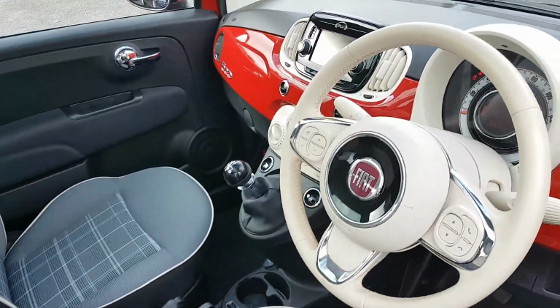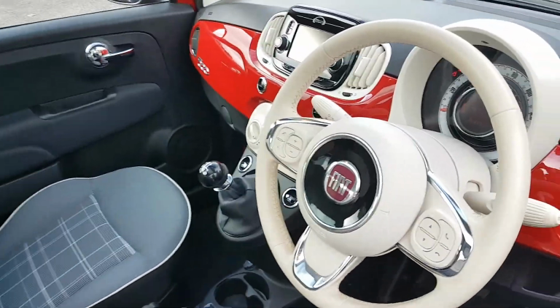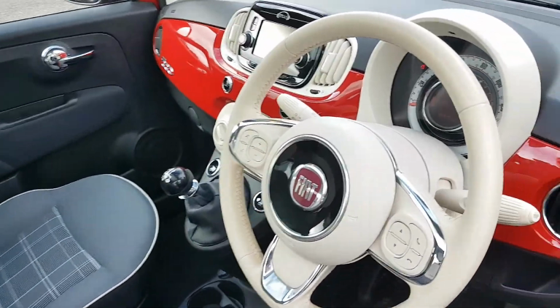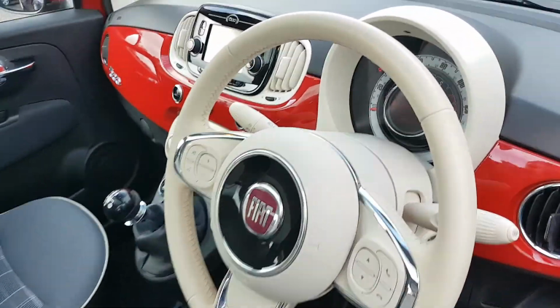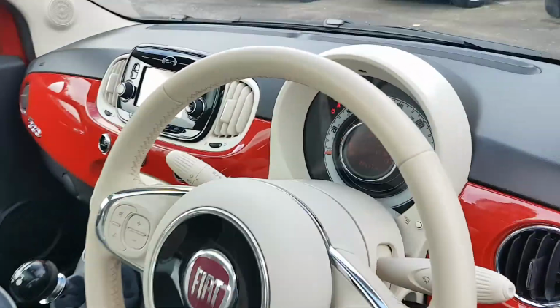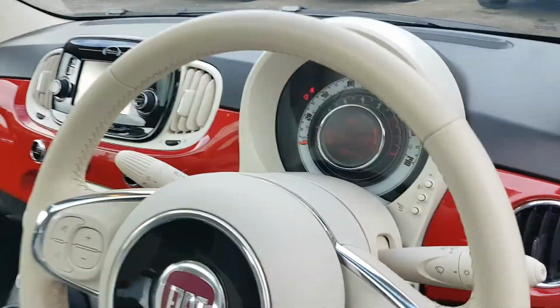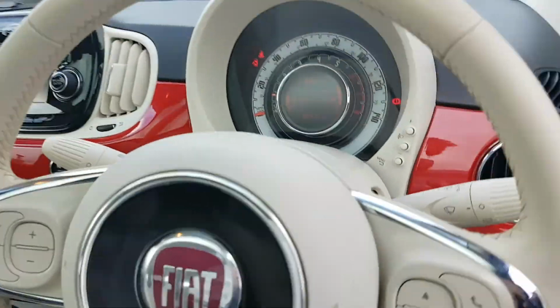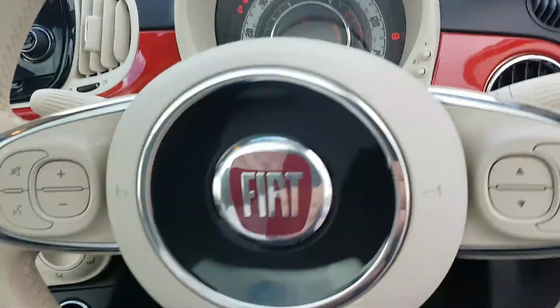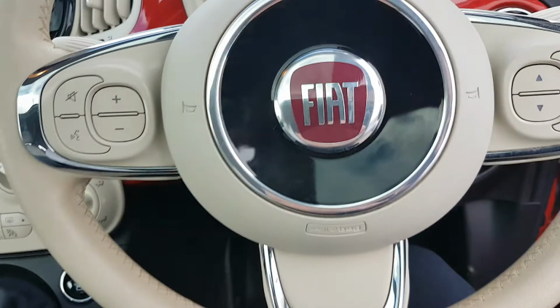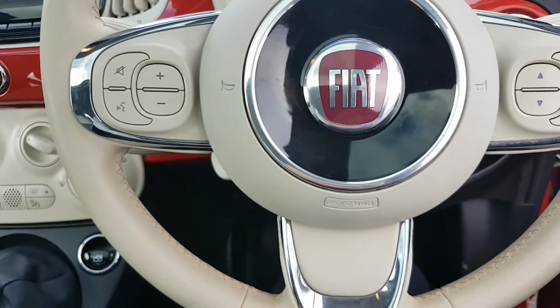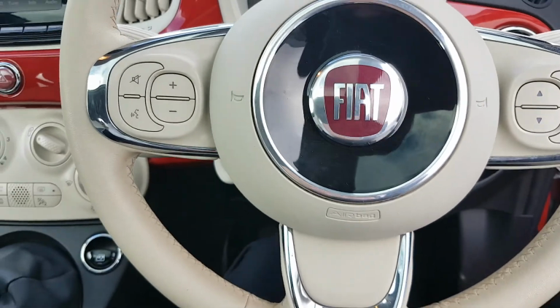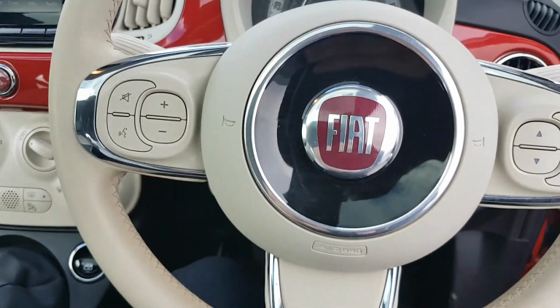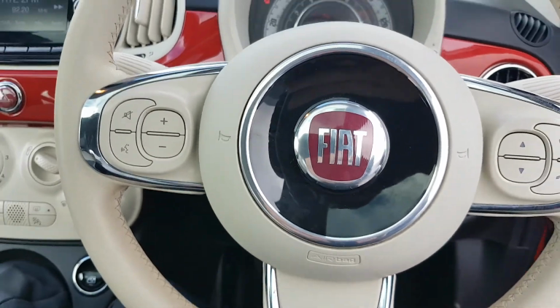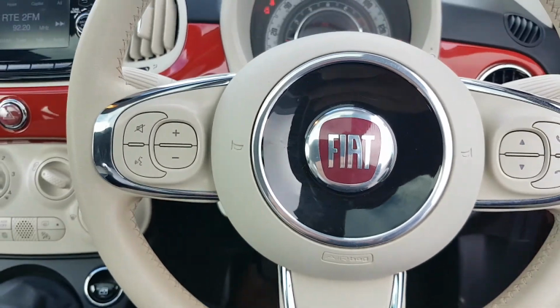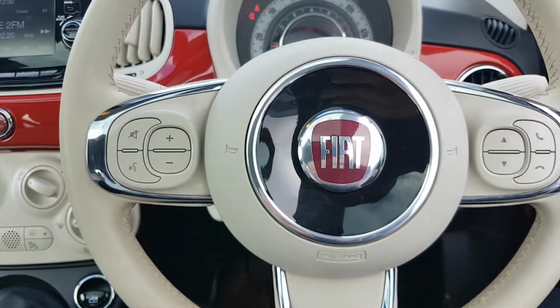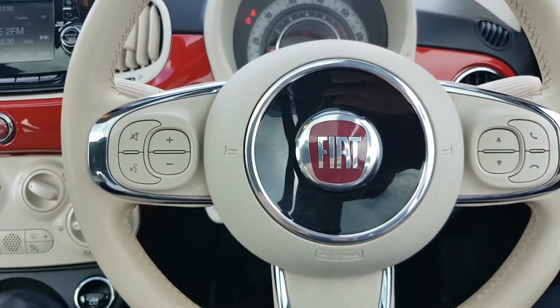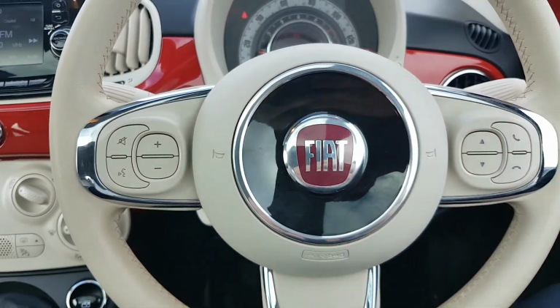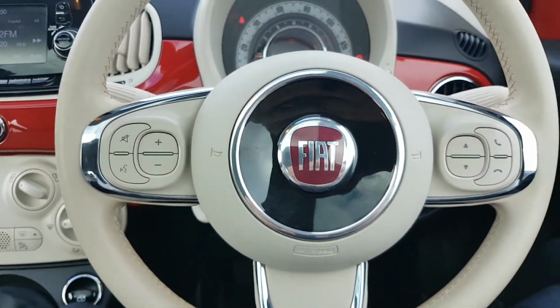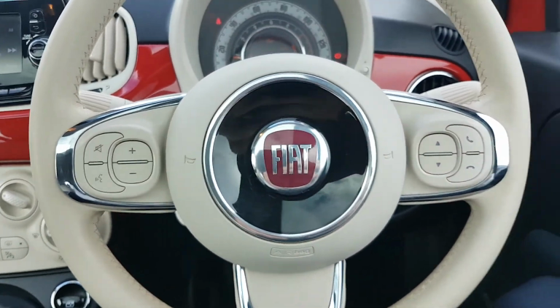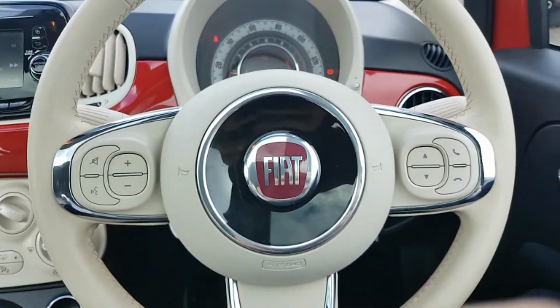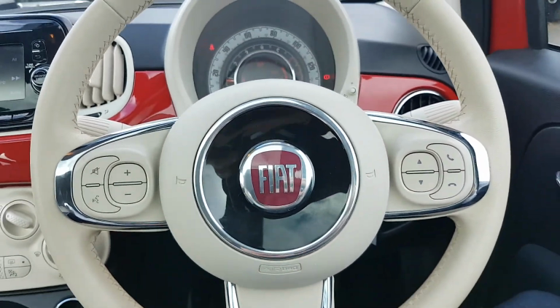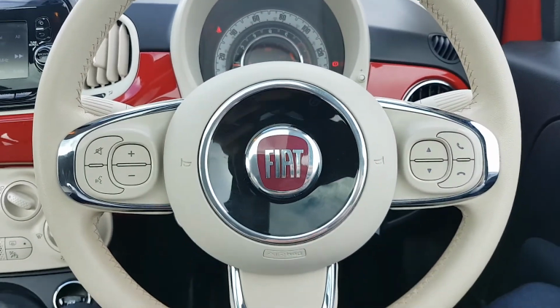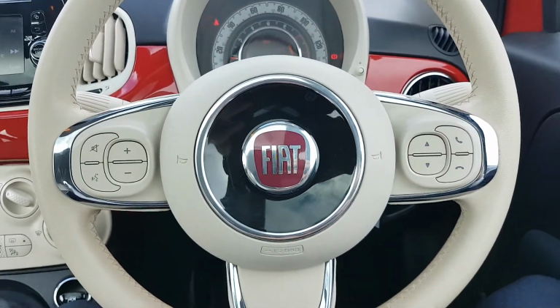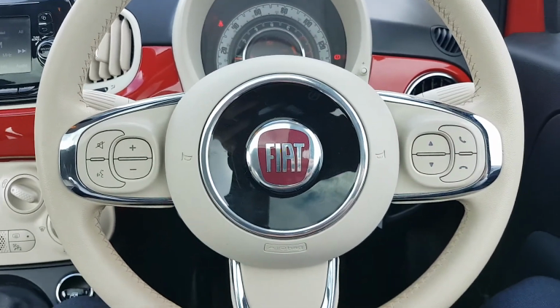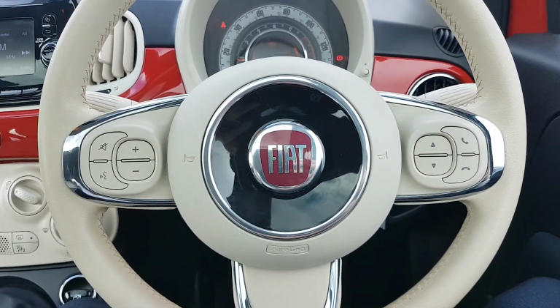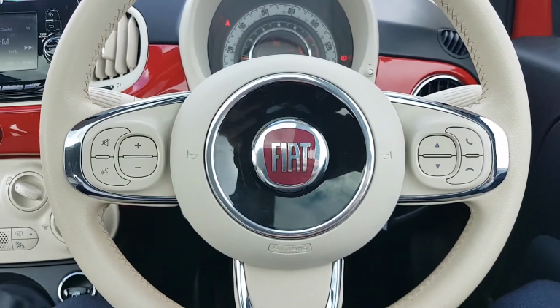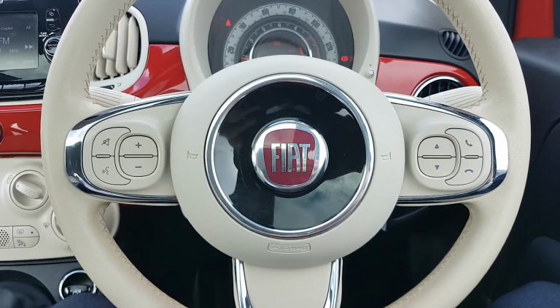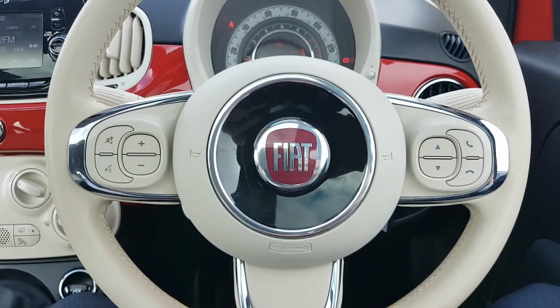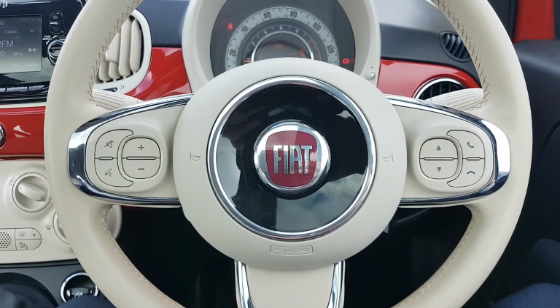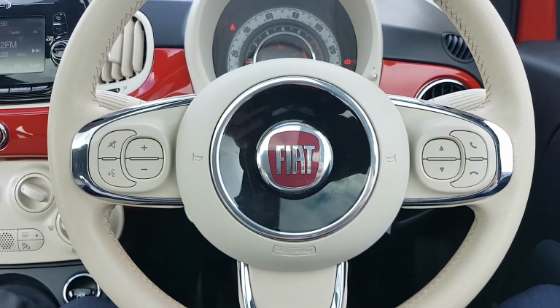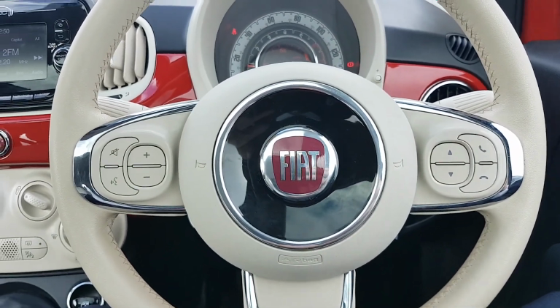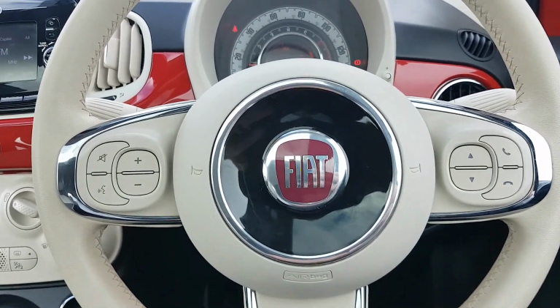Multifunctional steering wheel in white, with all your Bluetooth and media settings on the steering wheel.